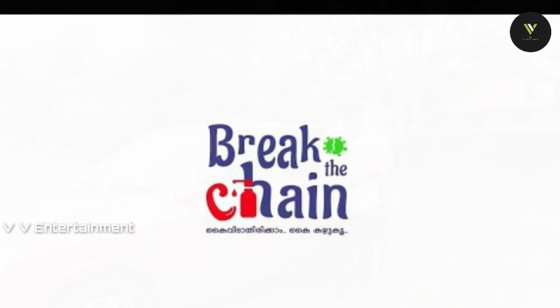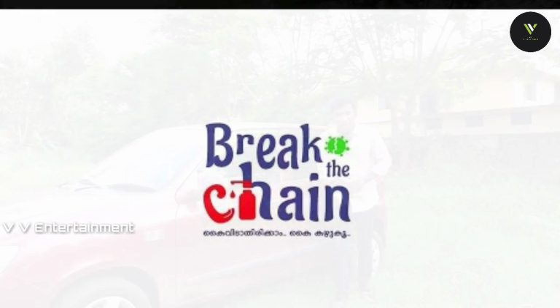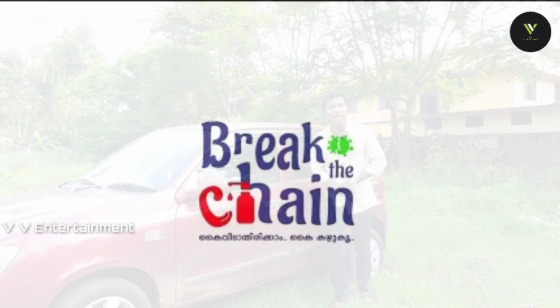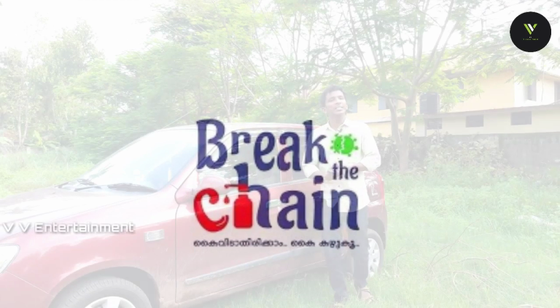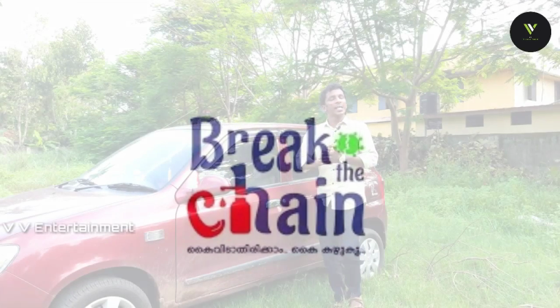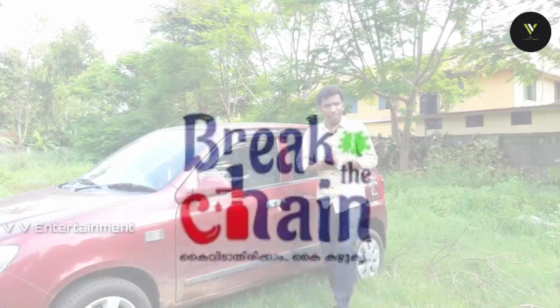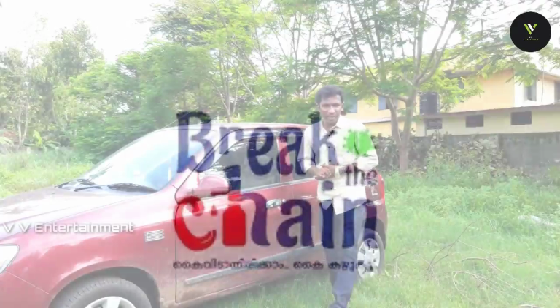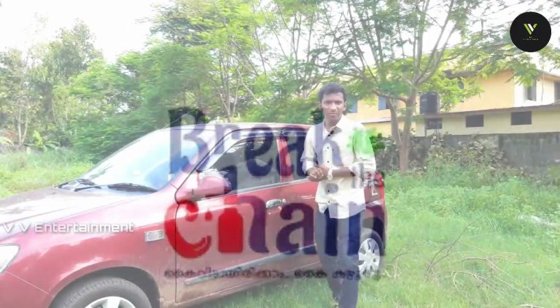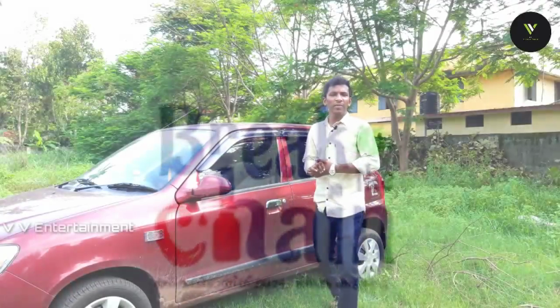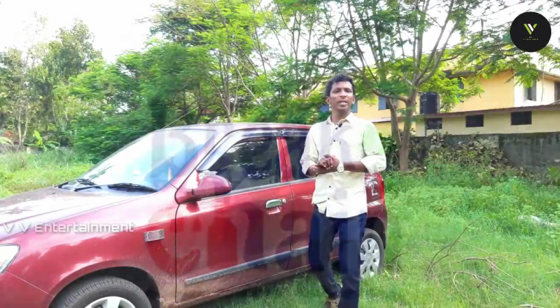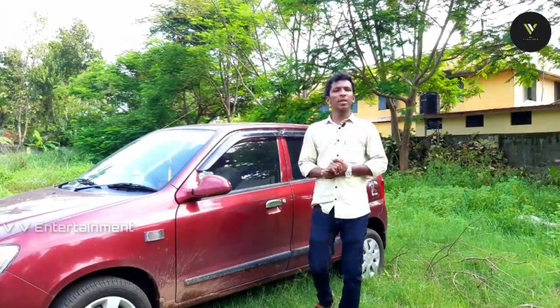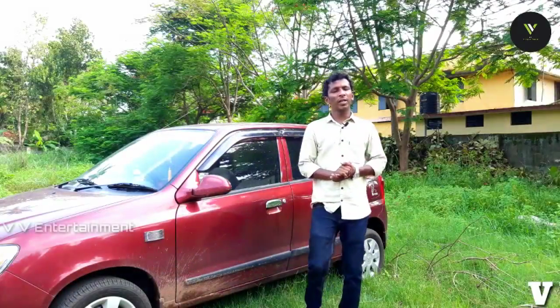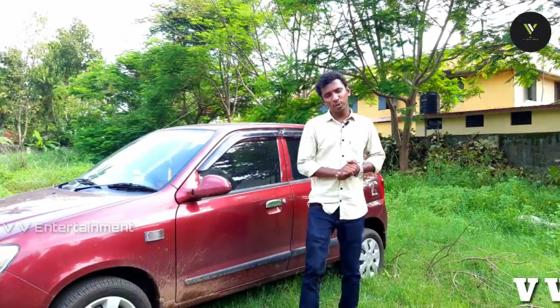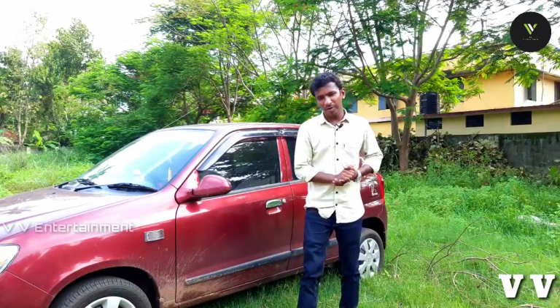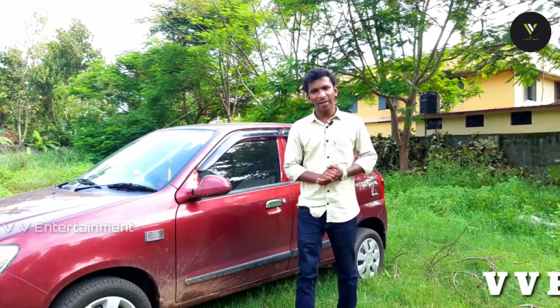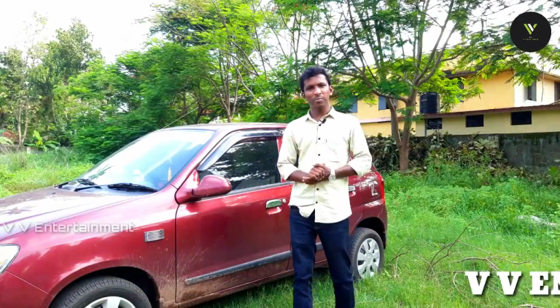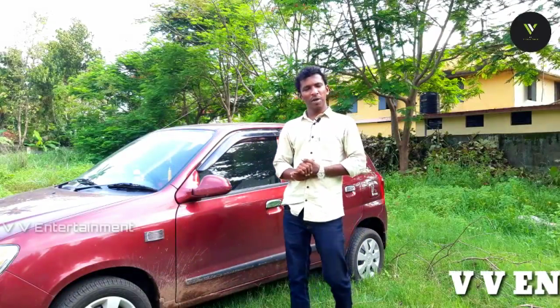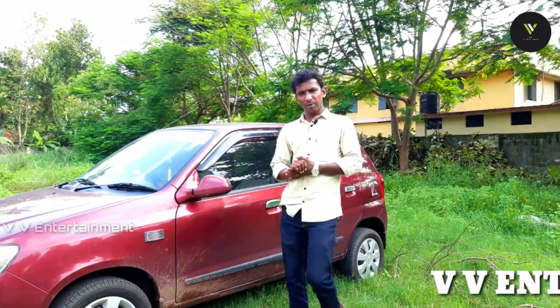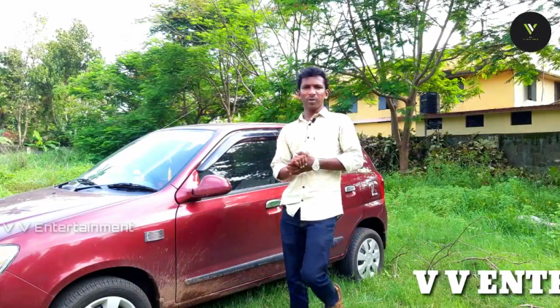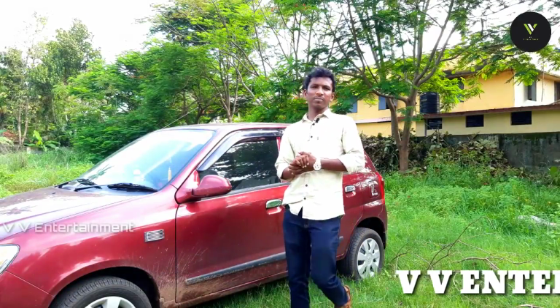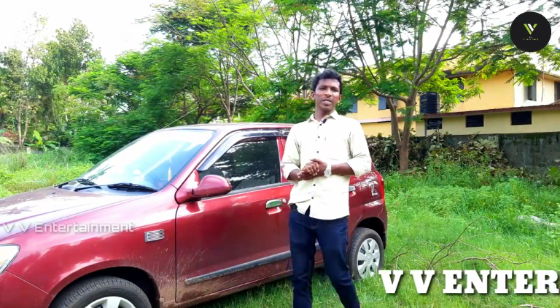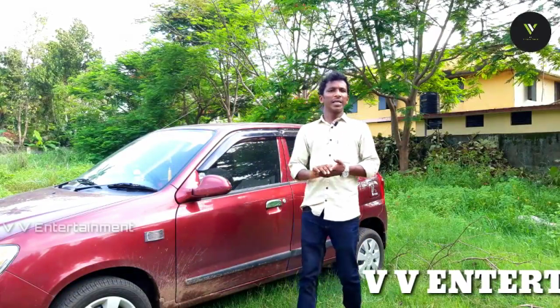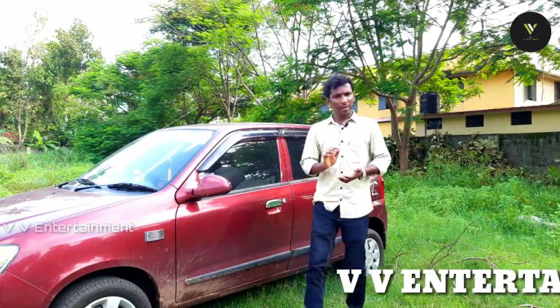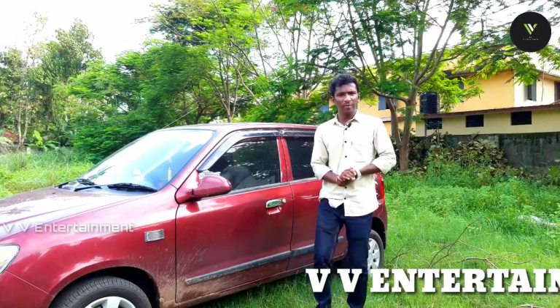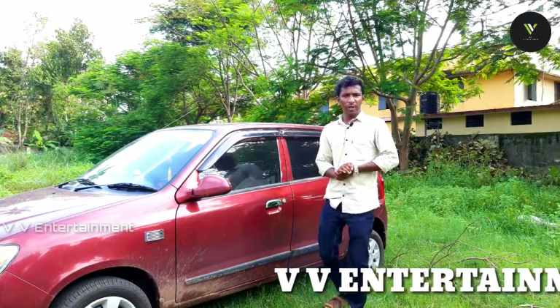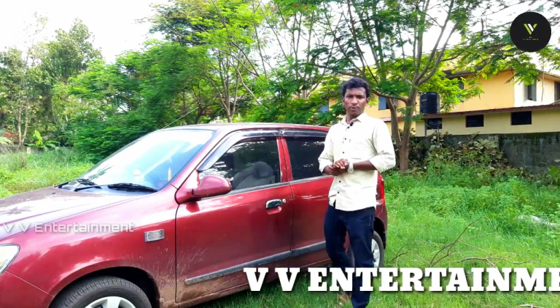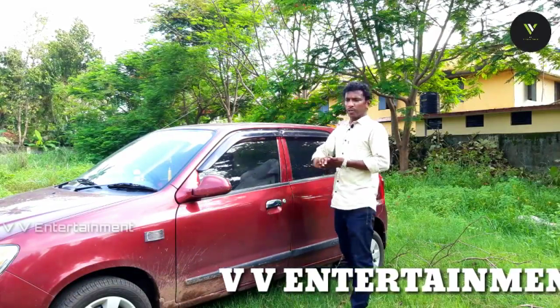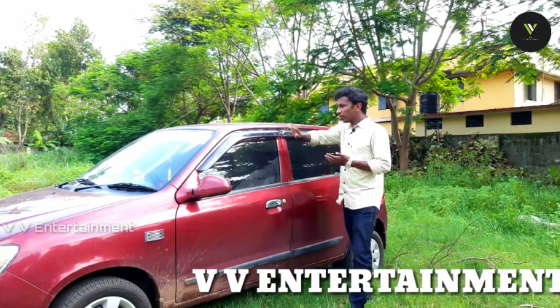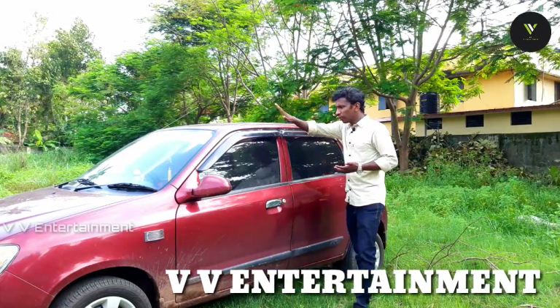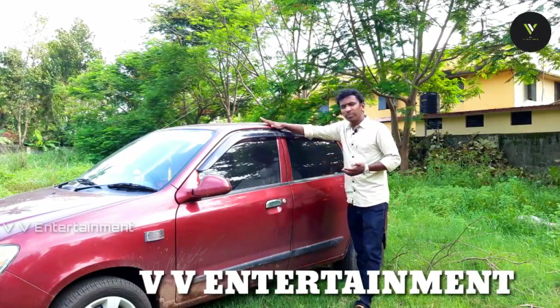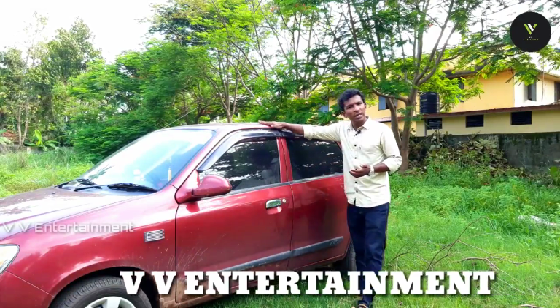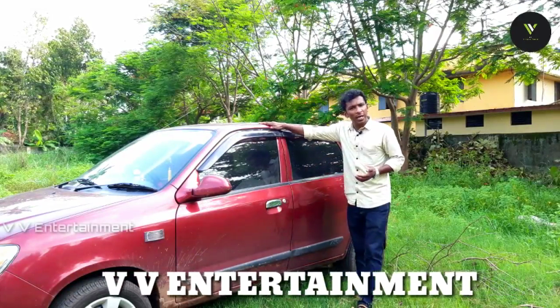Hello guys, hello everyone. Welcome to VVNM. Today's video is about a car.